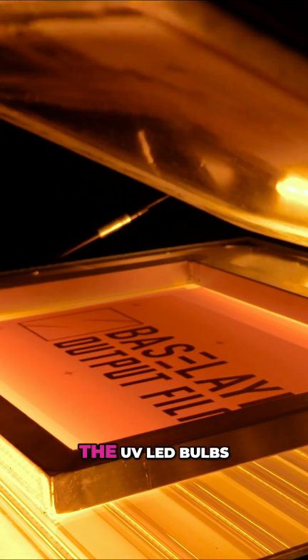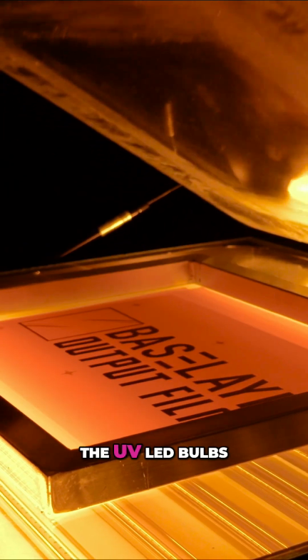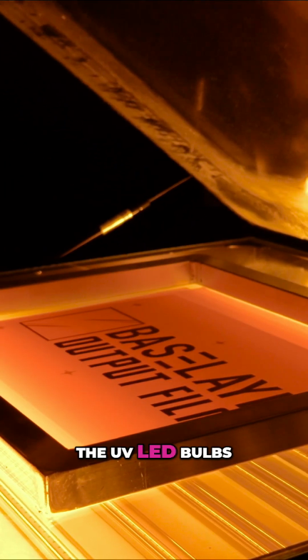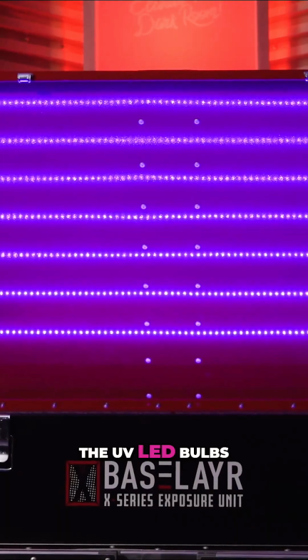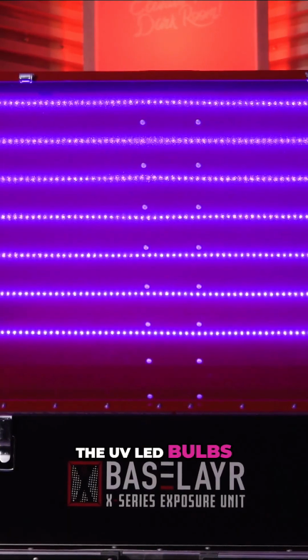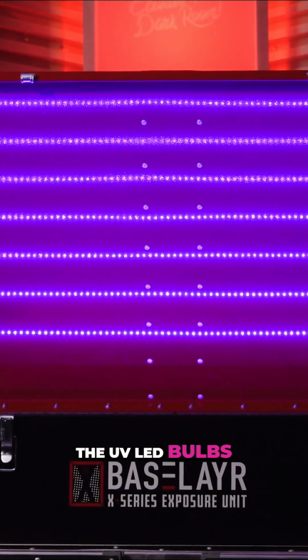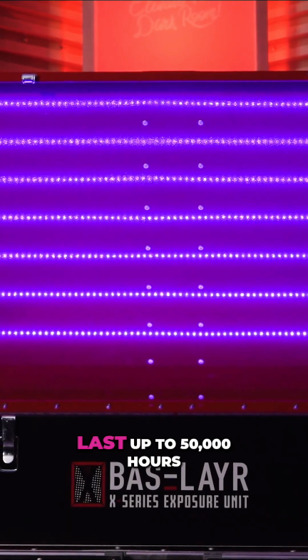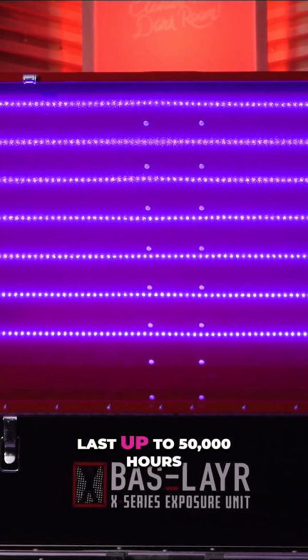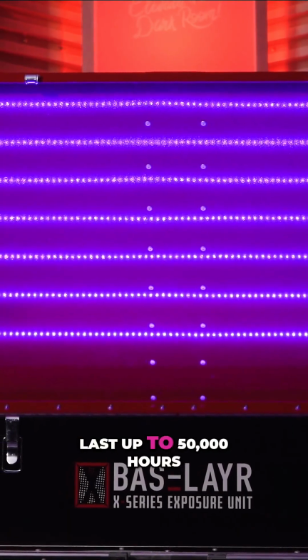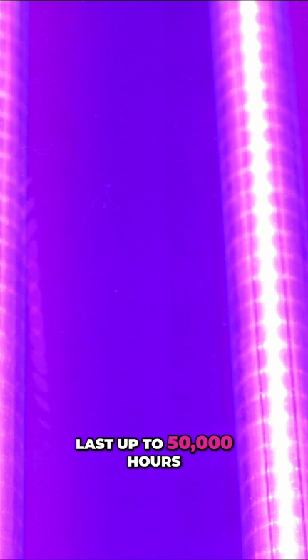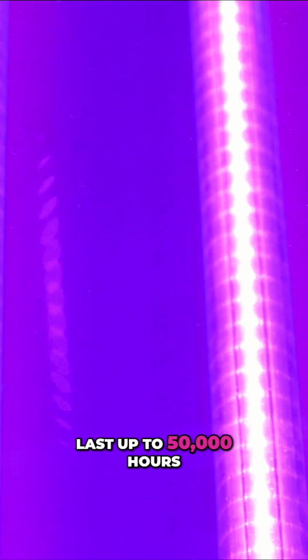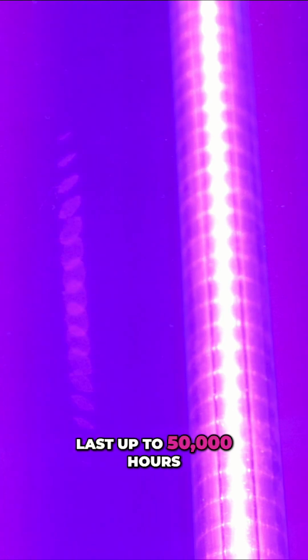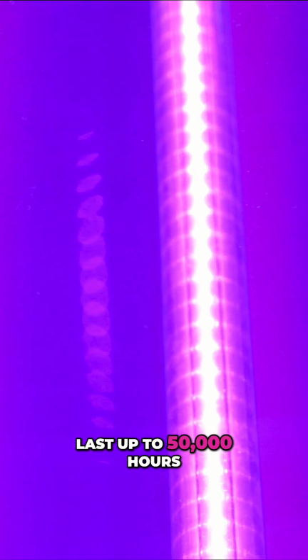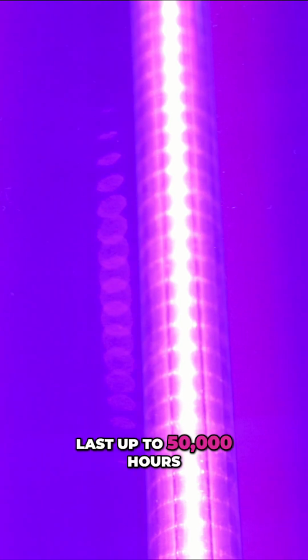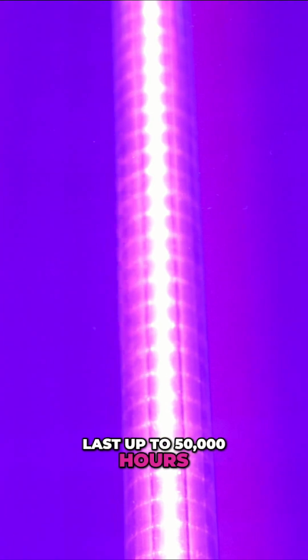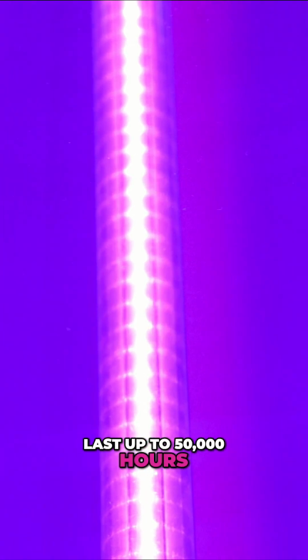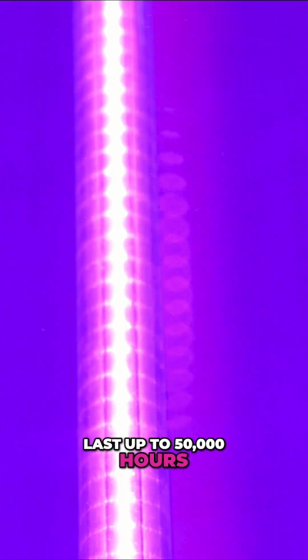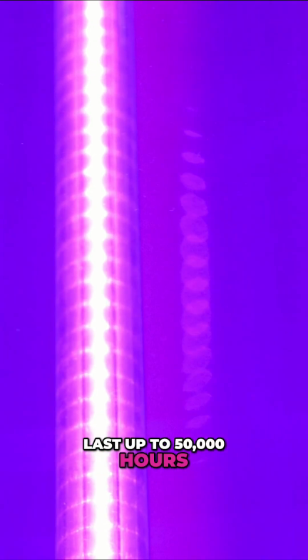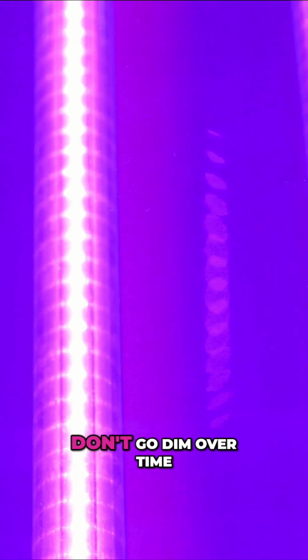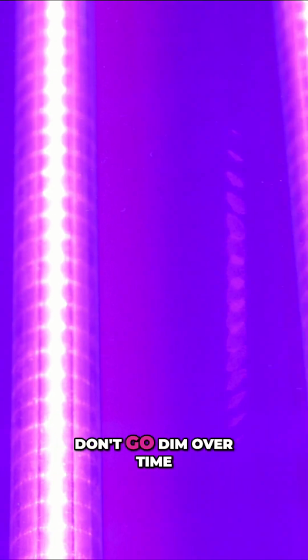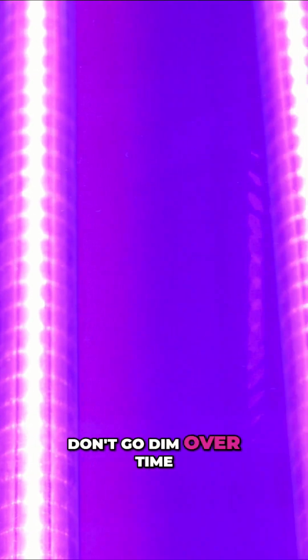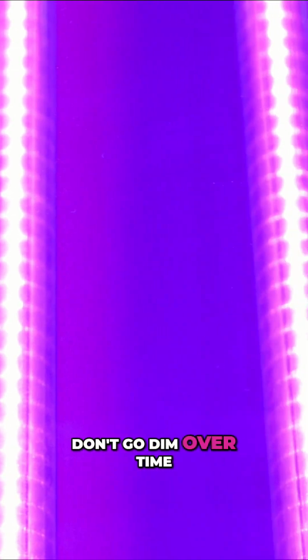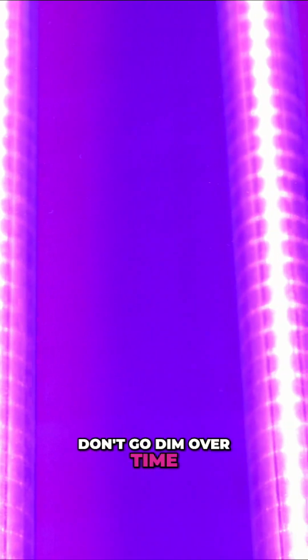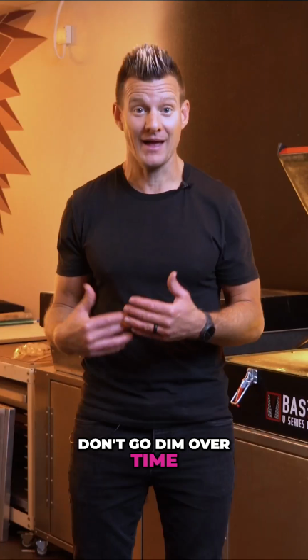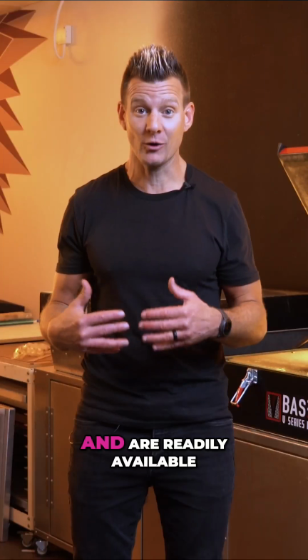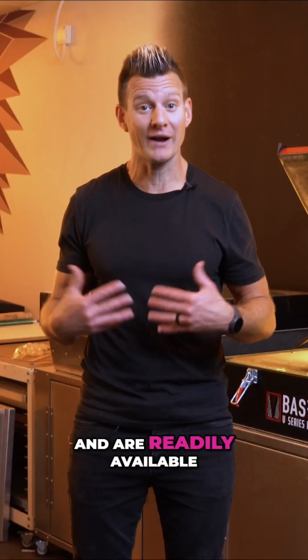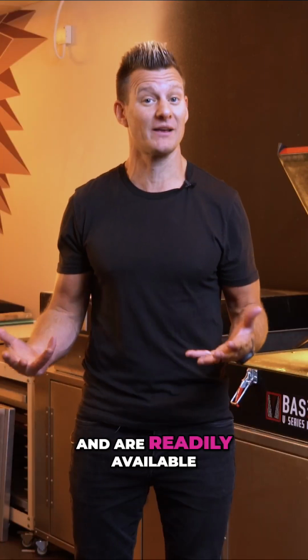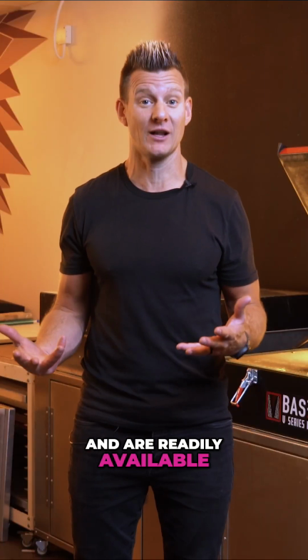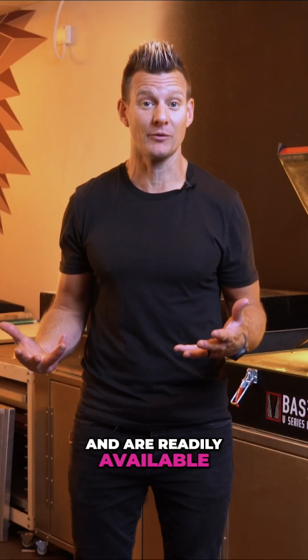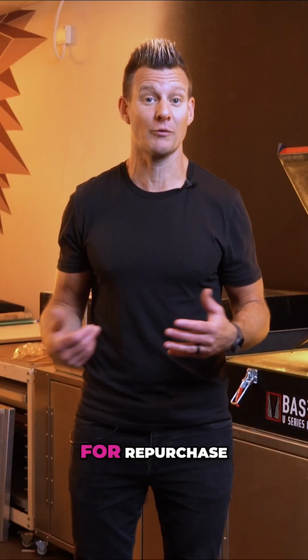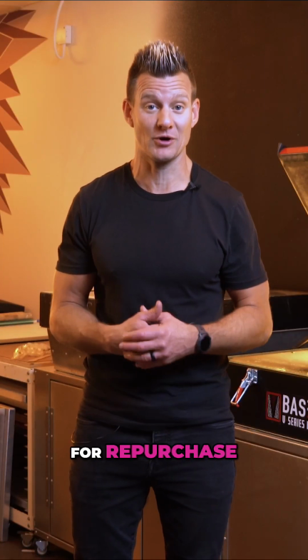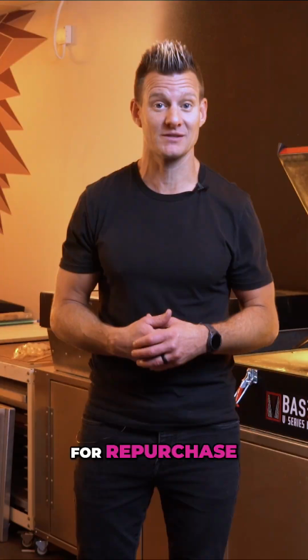On the flip side, the UV LED bulbs last up to 50,000 hours, don't go dim over time, and are readily available for repurchase.